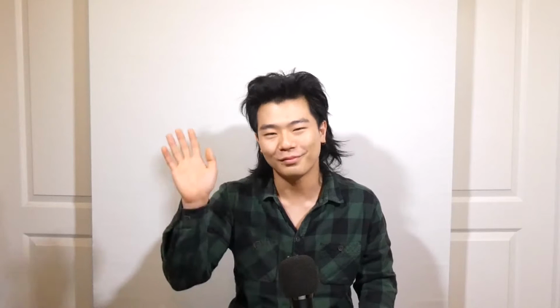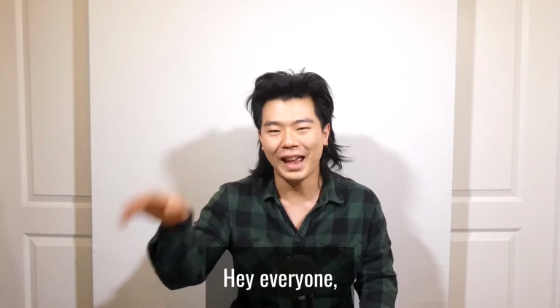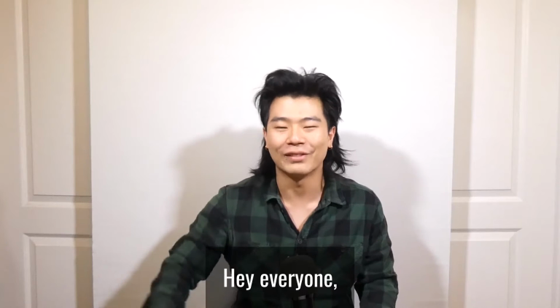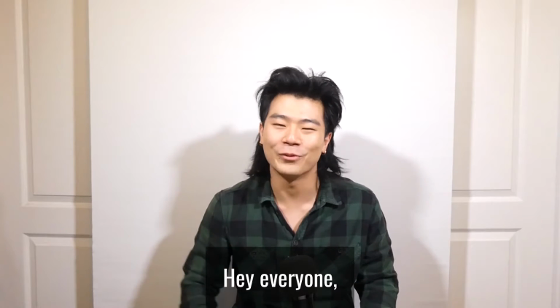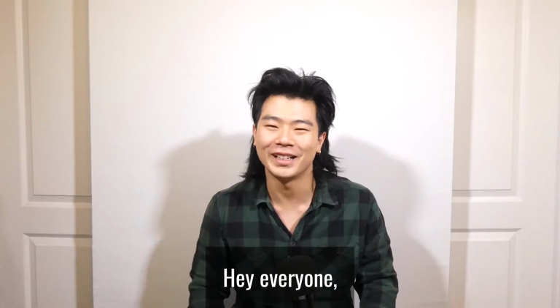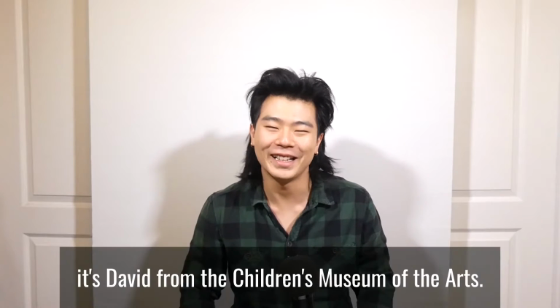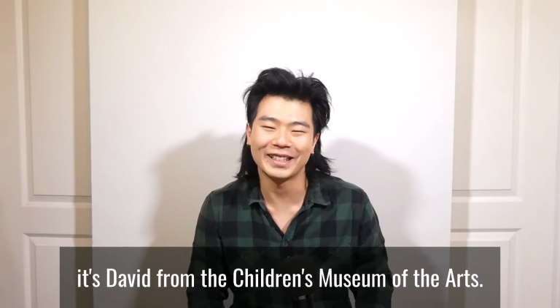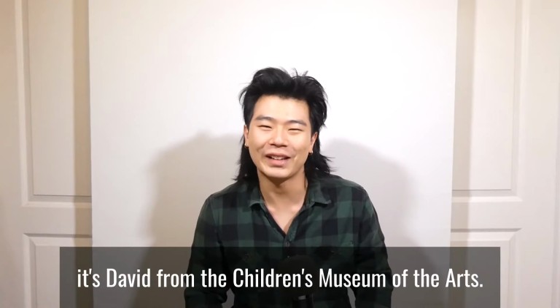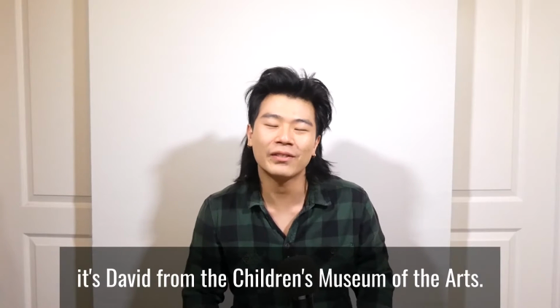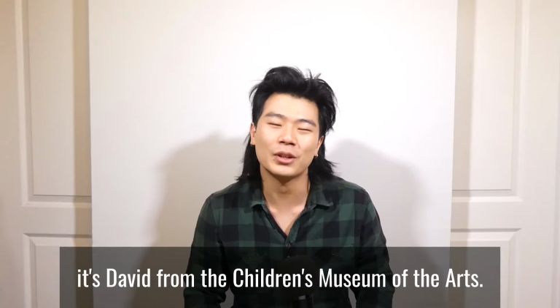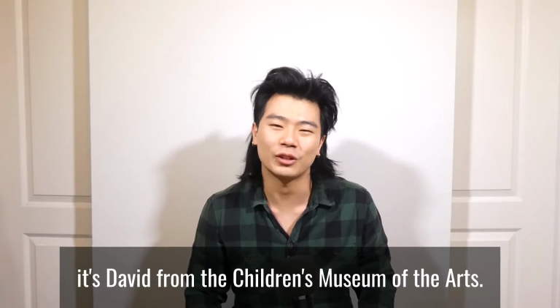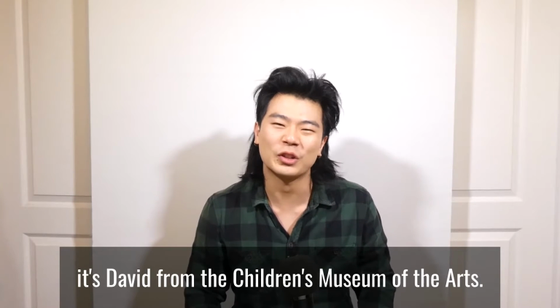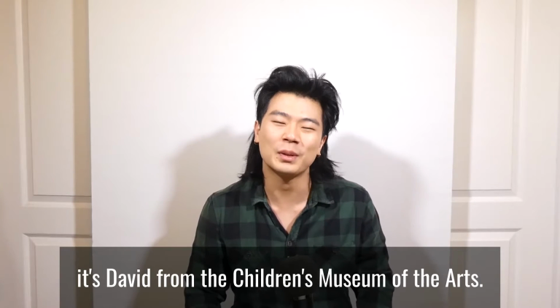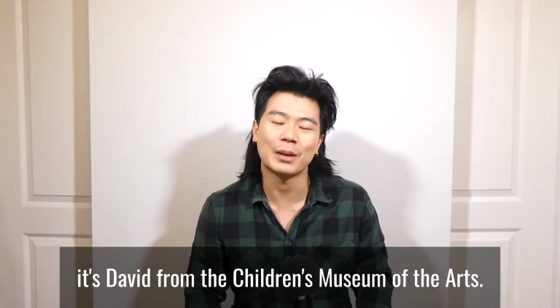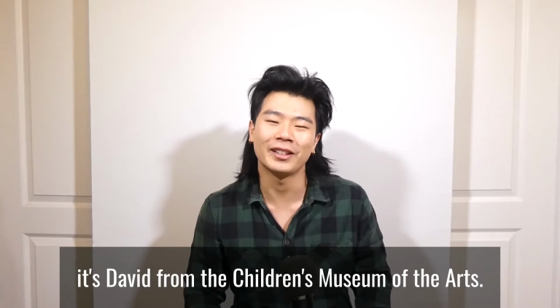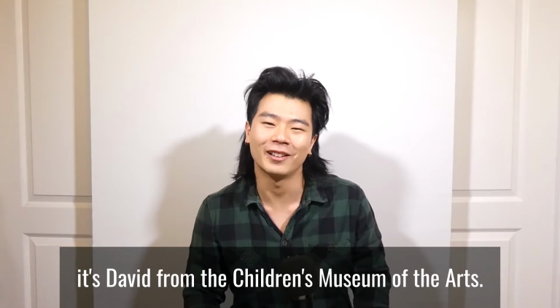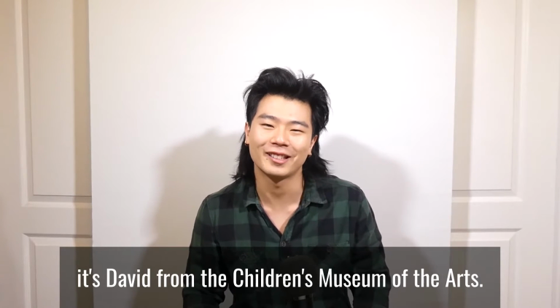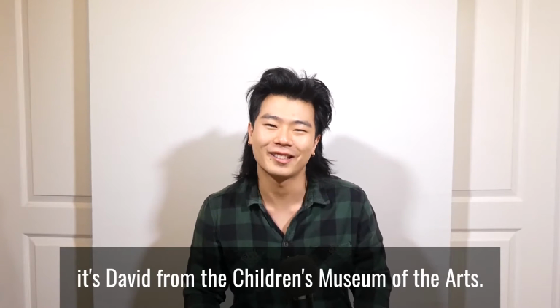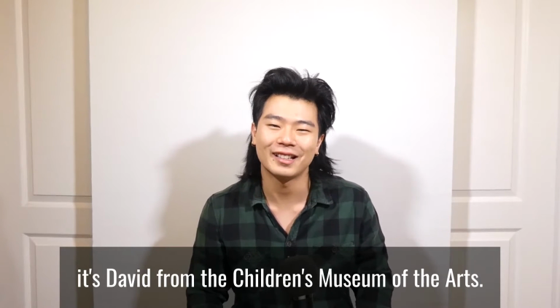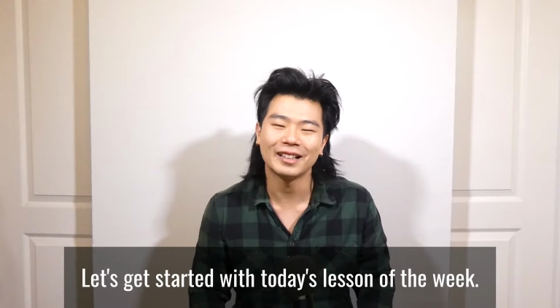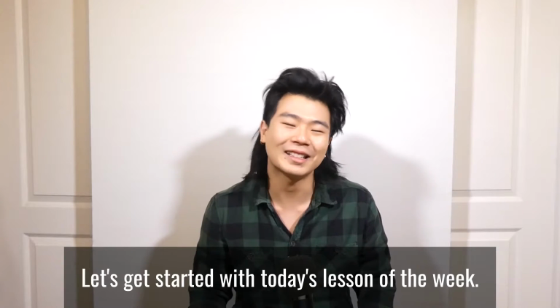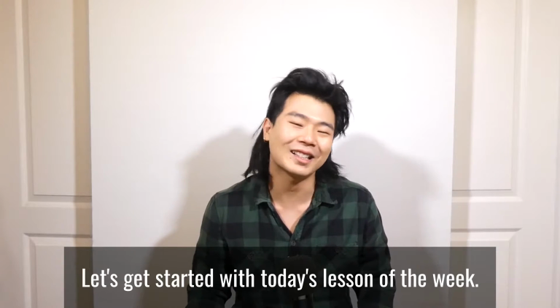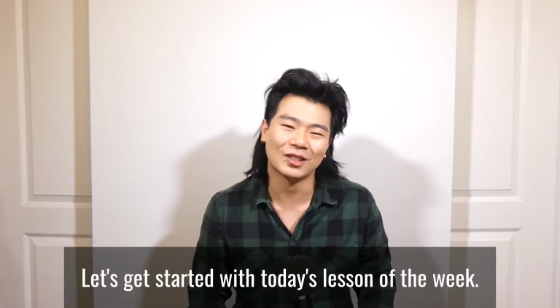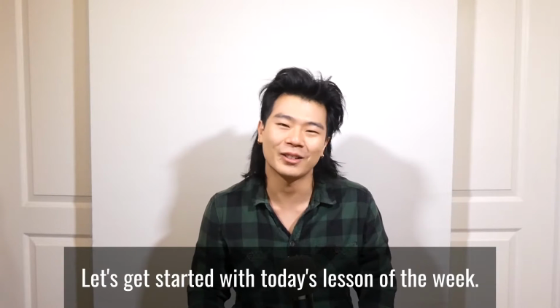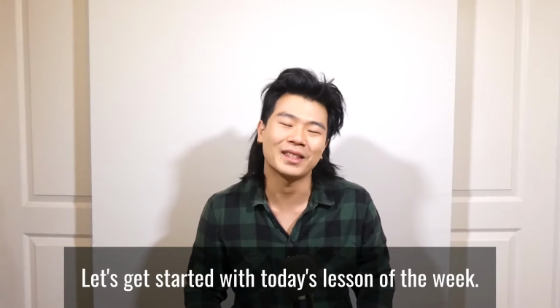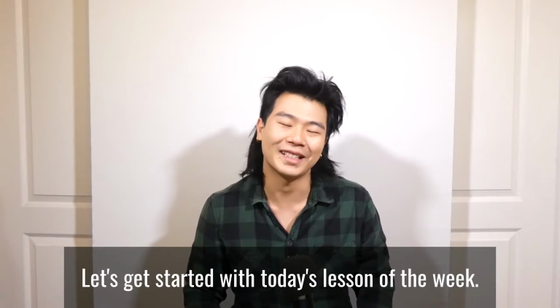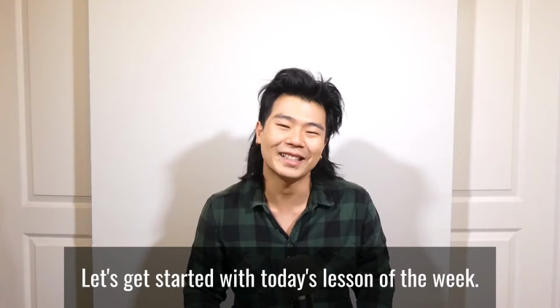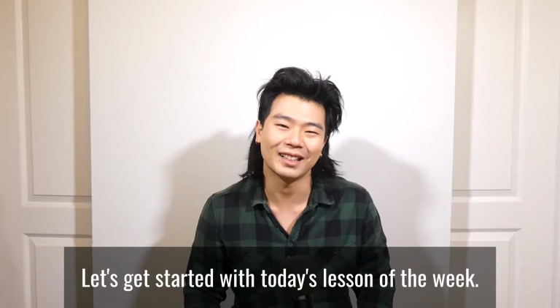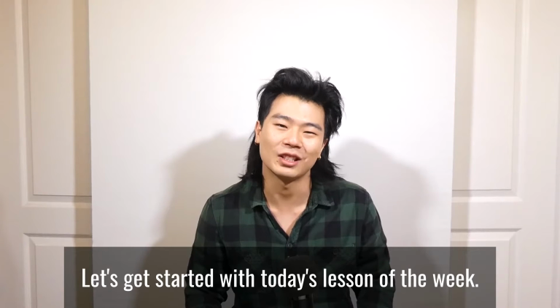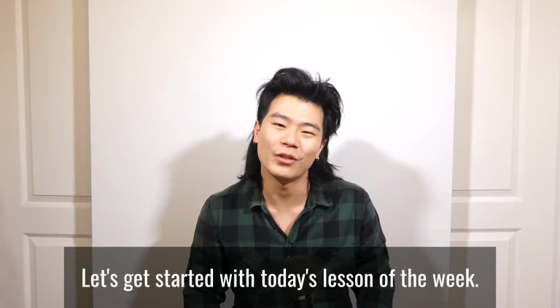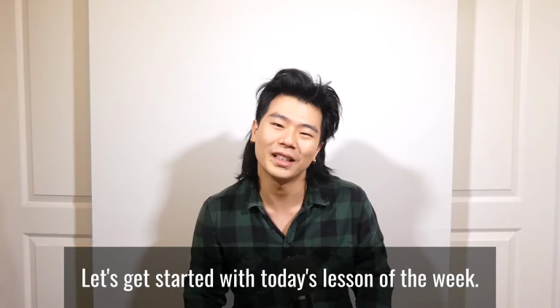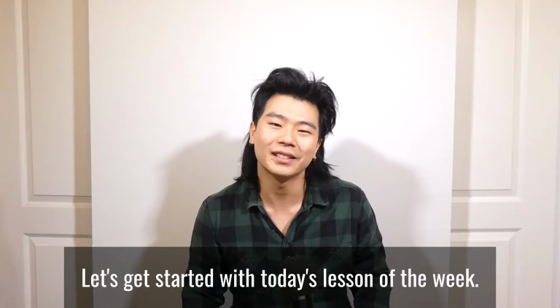Hey everyone, it's David from the Children's Museum of the Arts. Let's get started with today's lesson of the week.